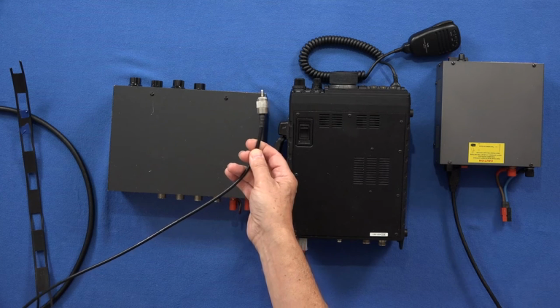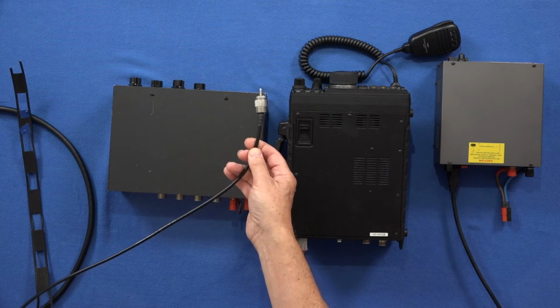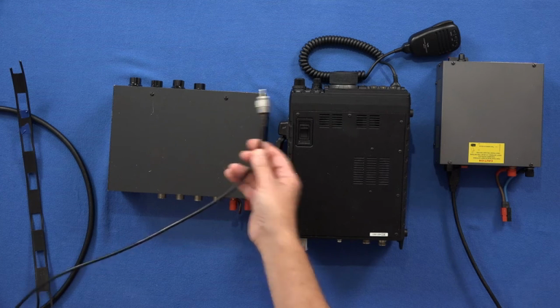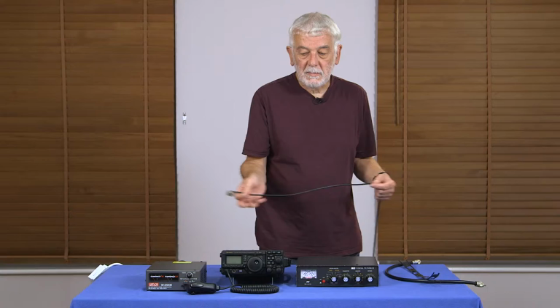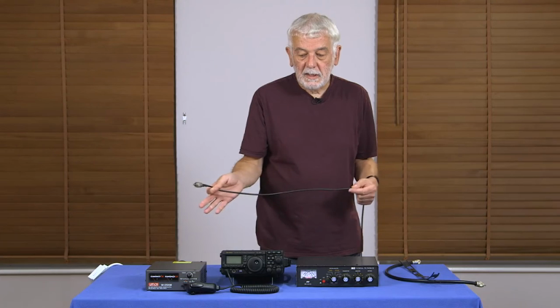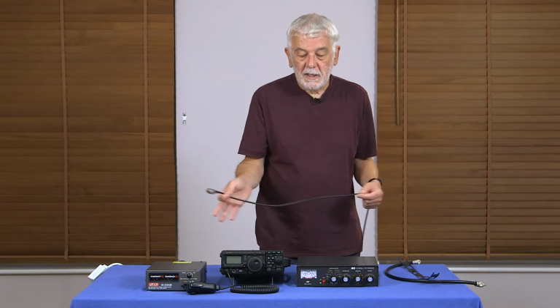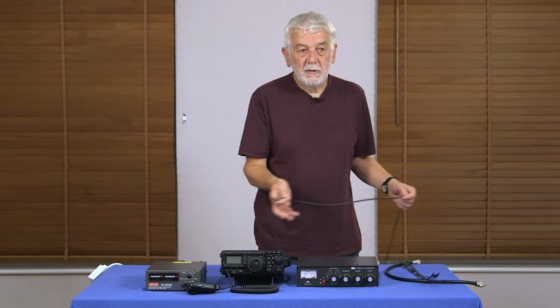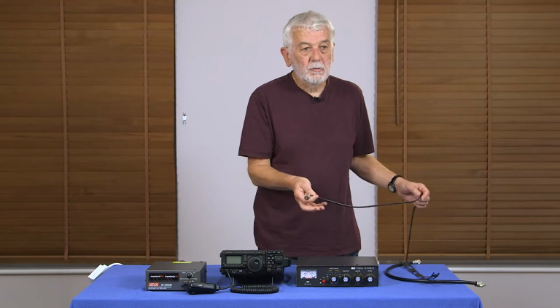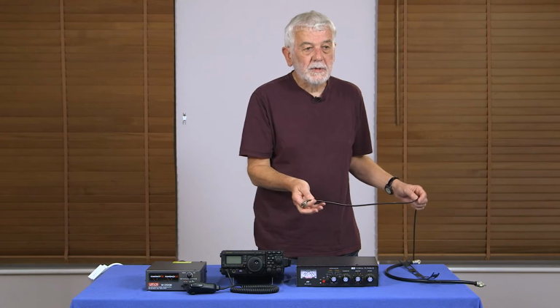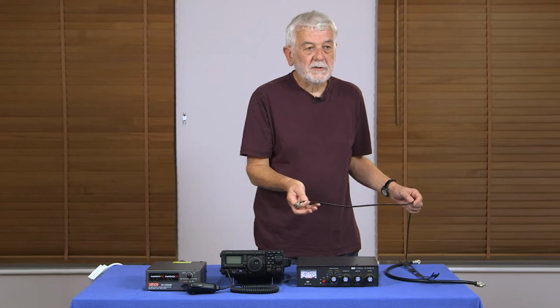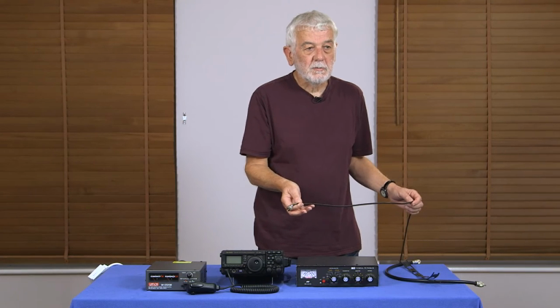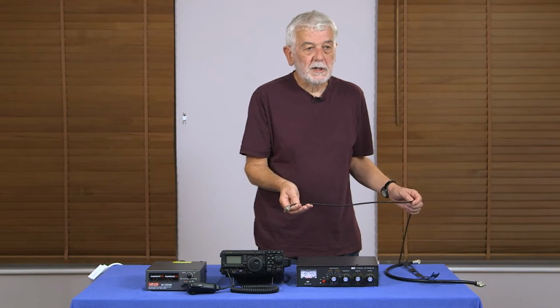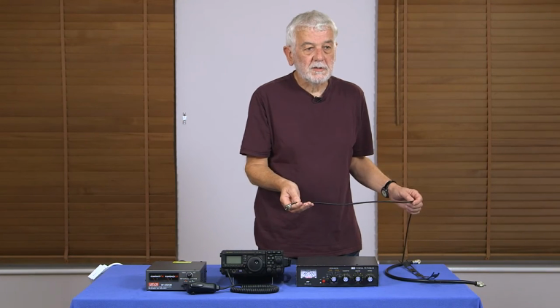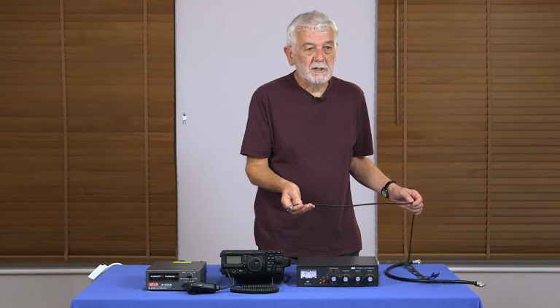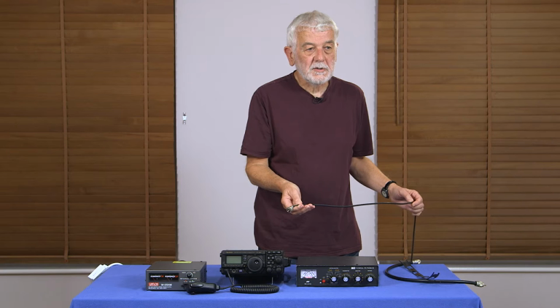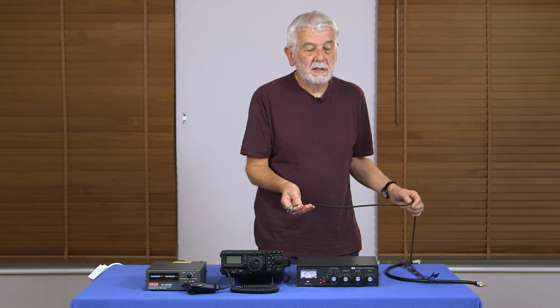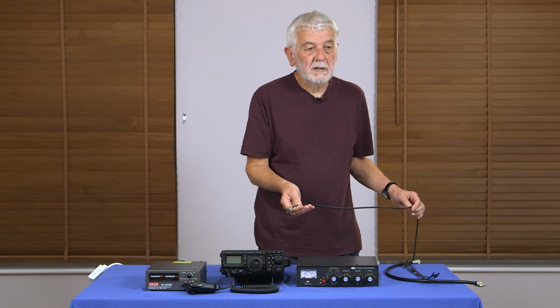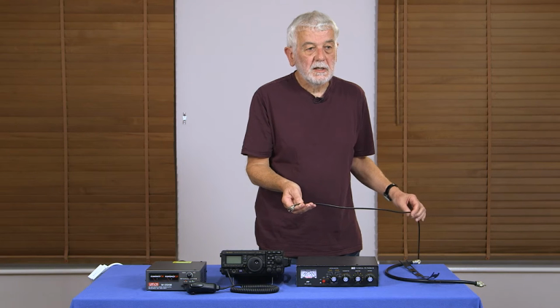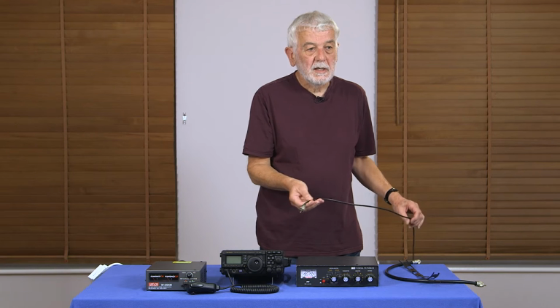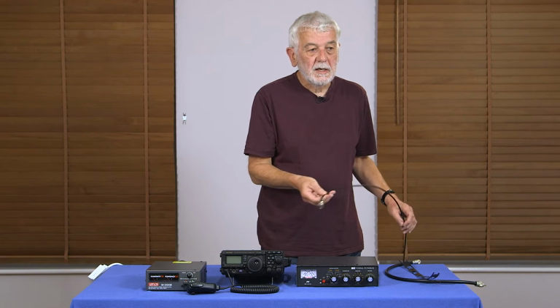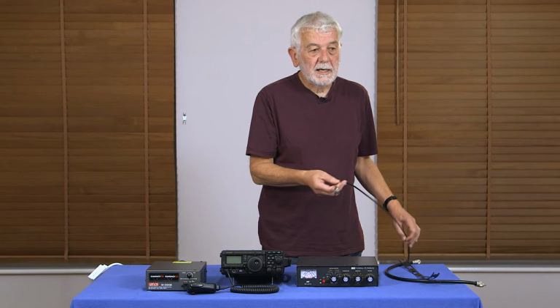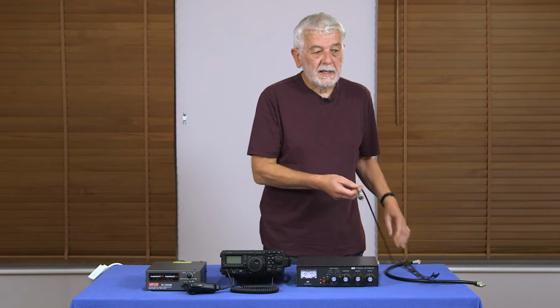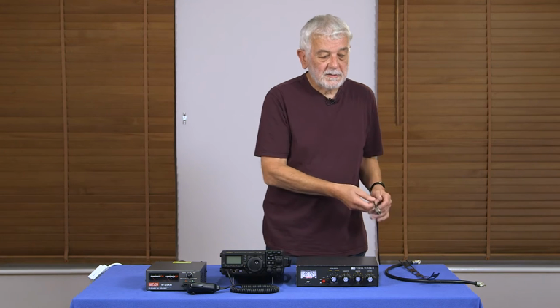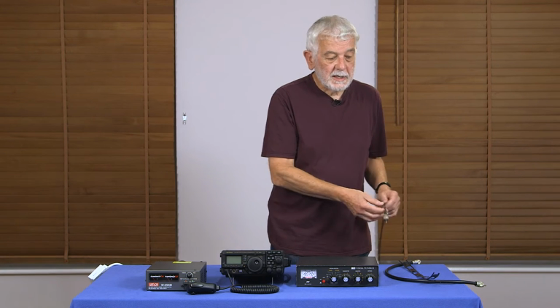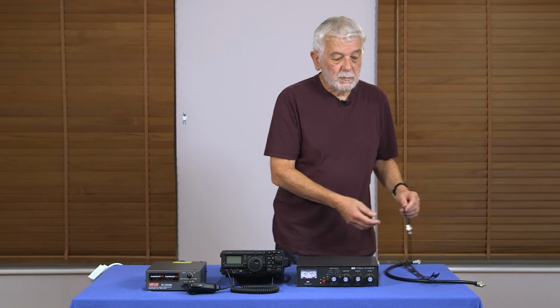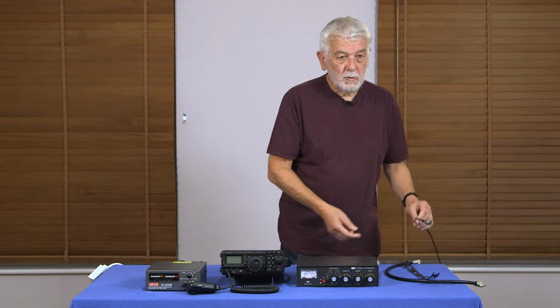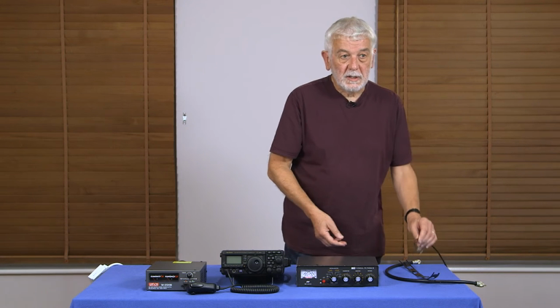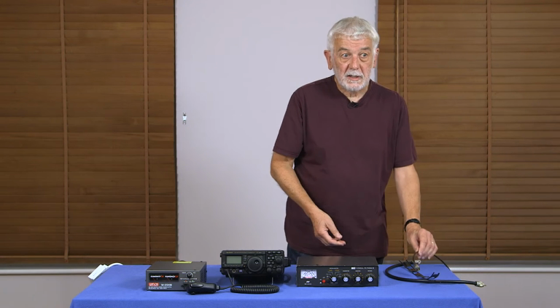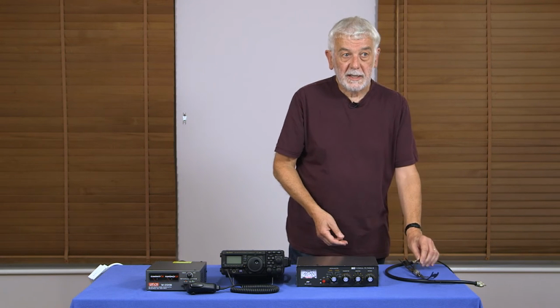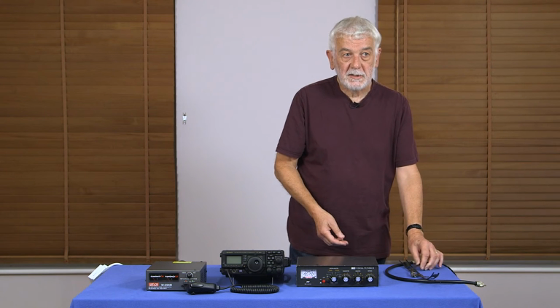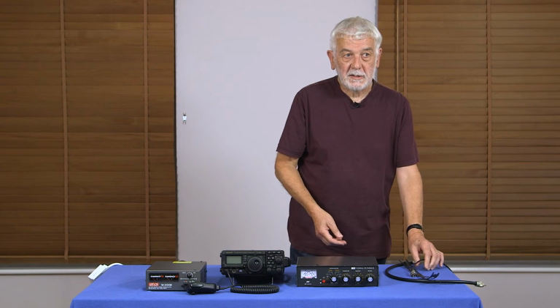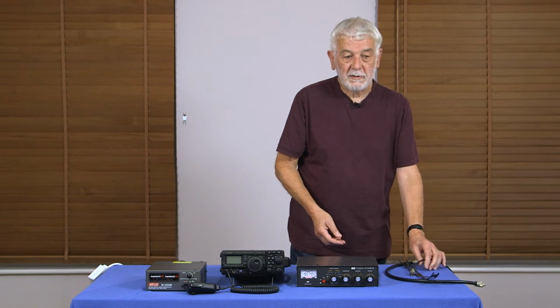So here are all the bits that we're going to be using. Now let's get them all connected together.